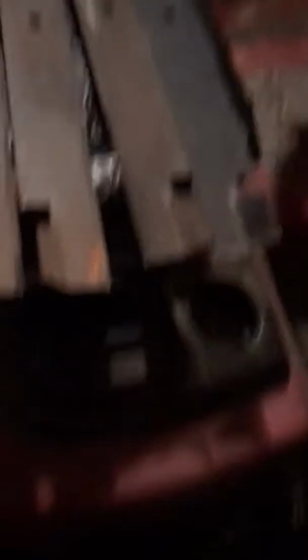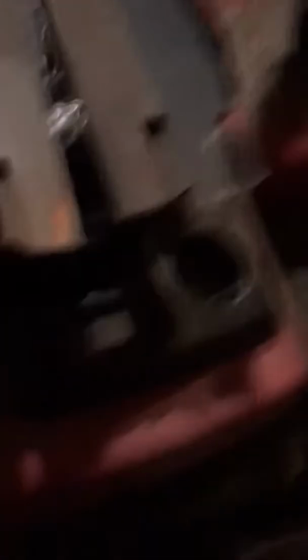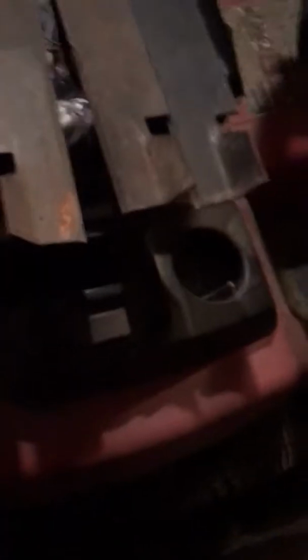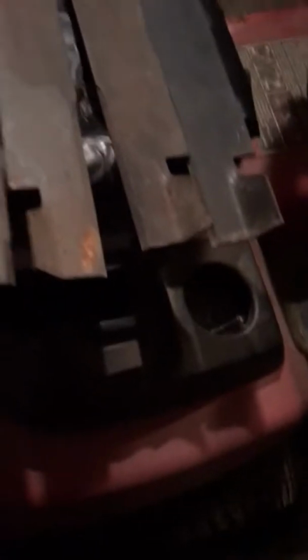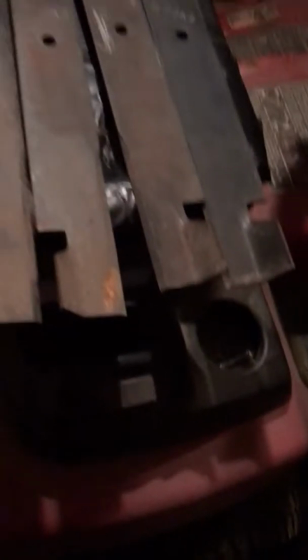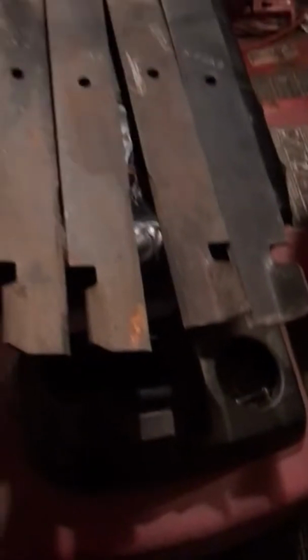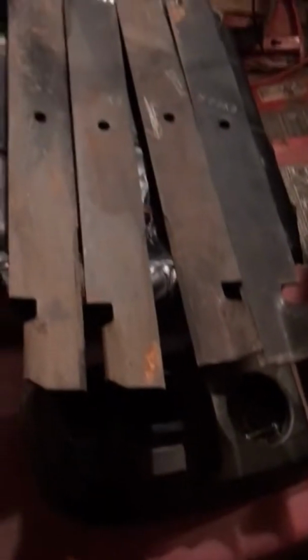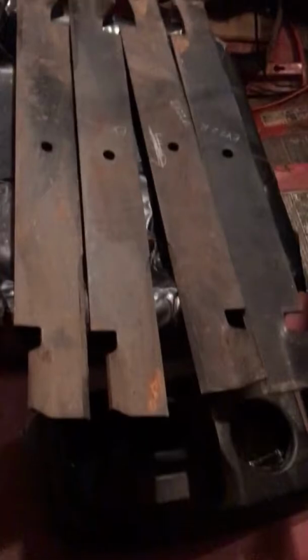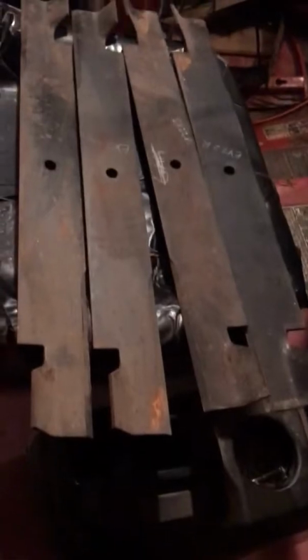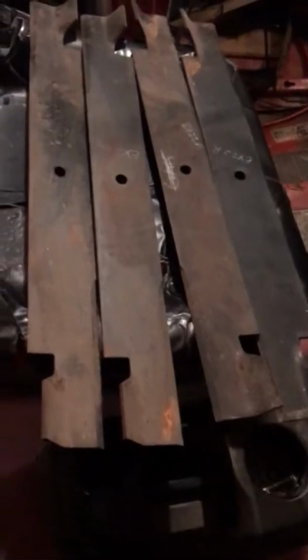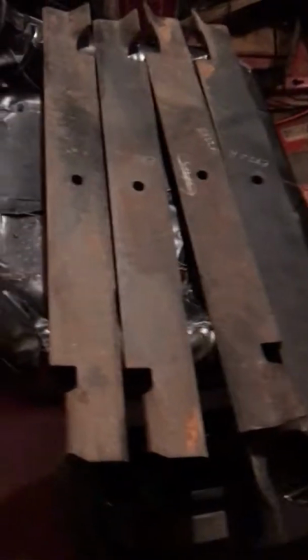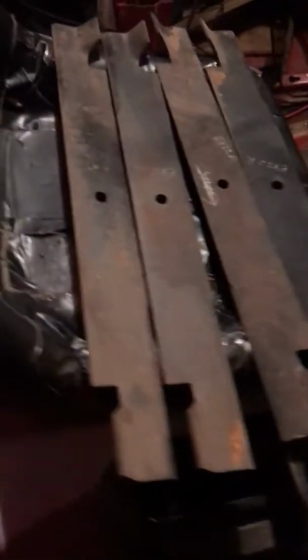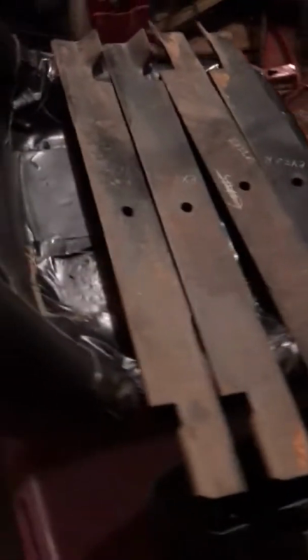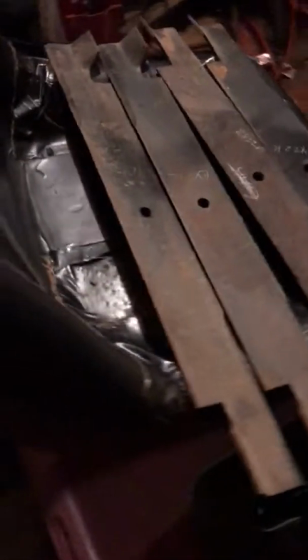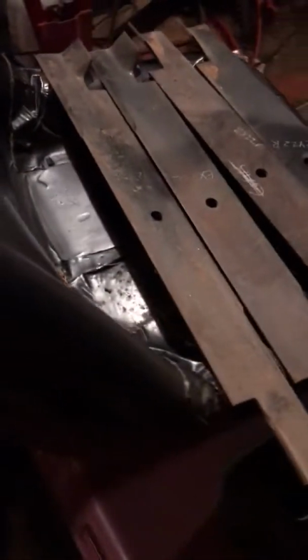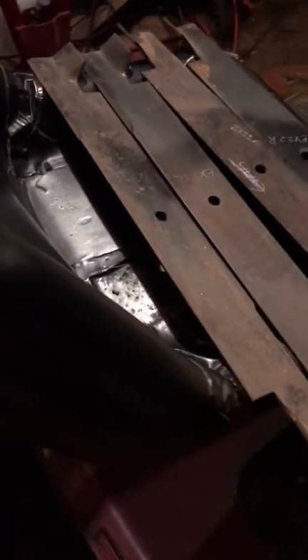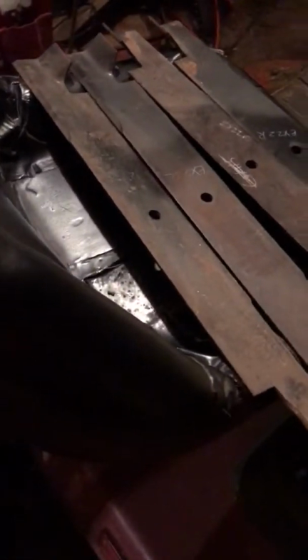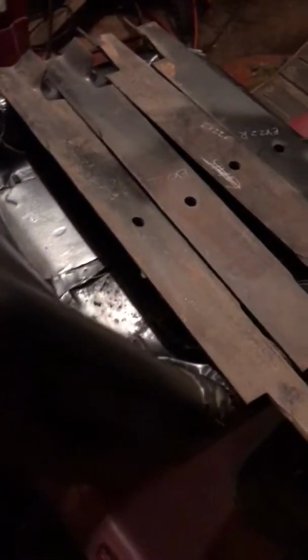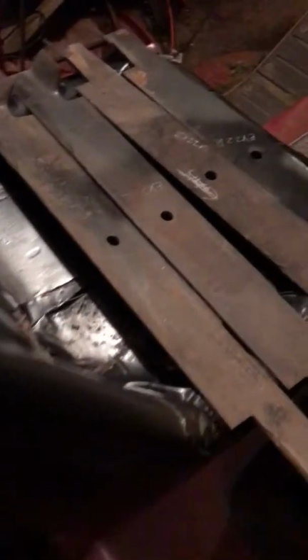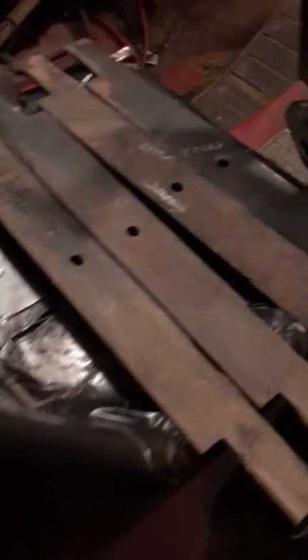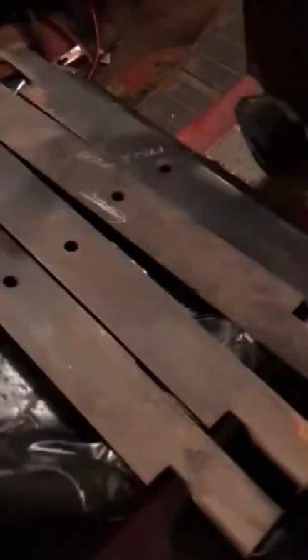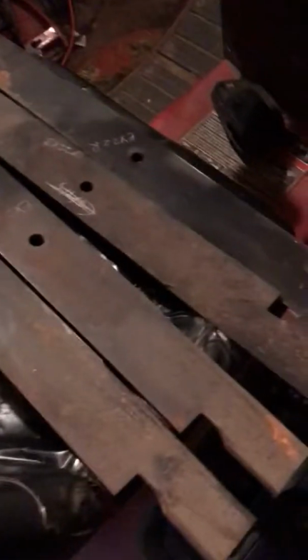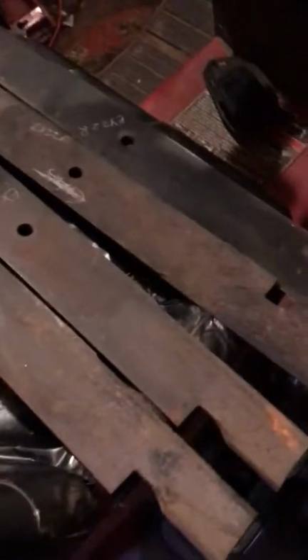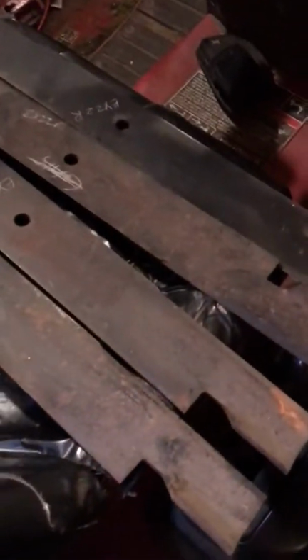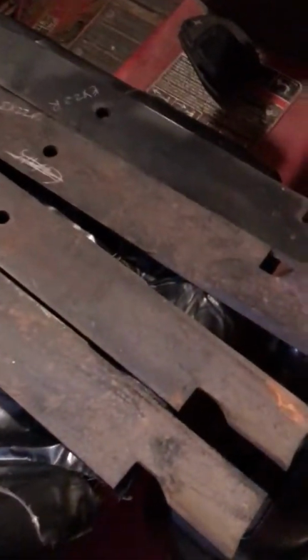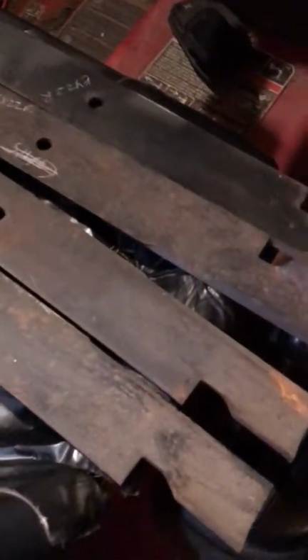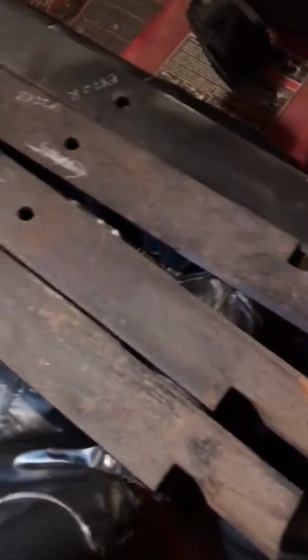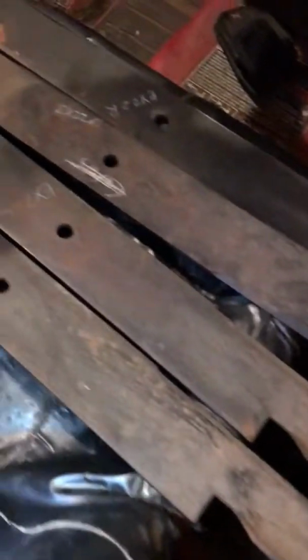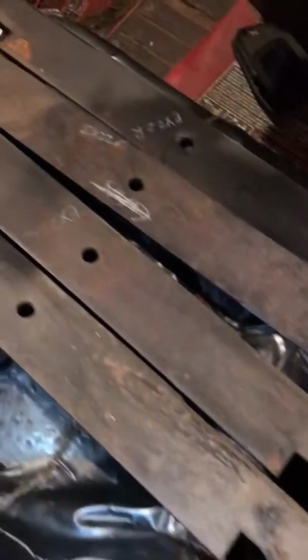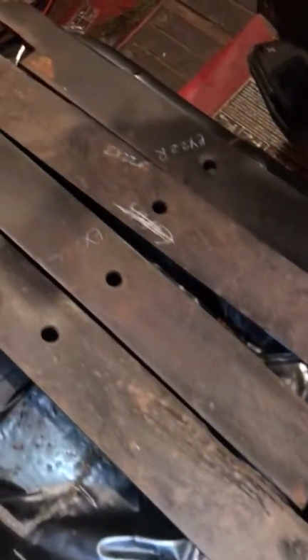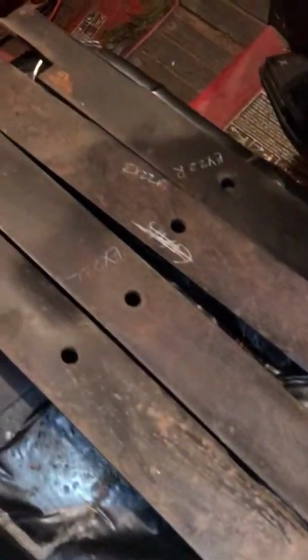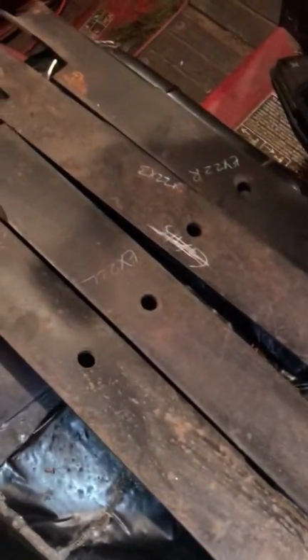These are brand new. I've never used them. I bought them, I don't know, 10, 15 years ago.